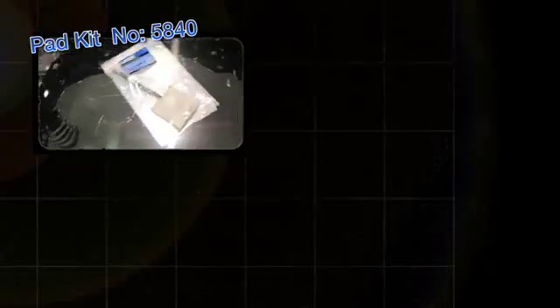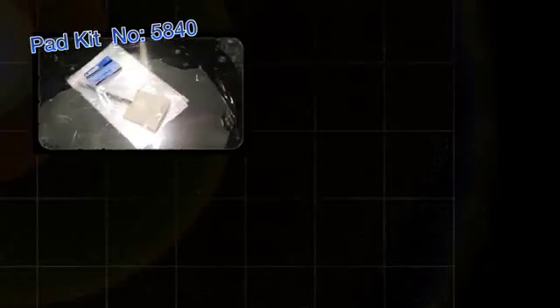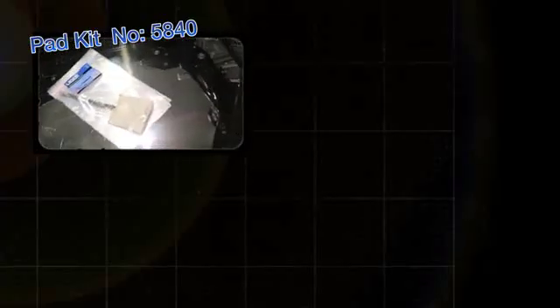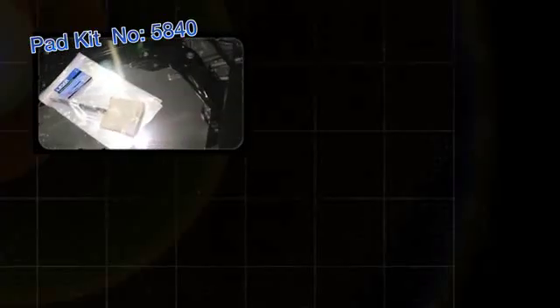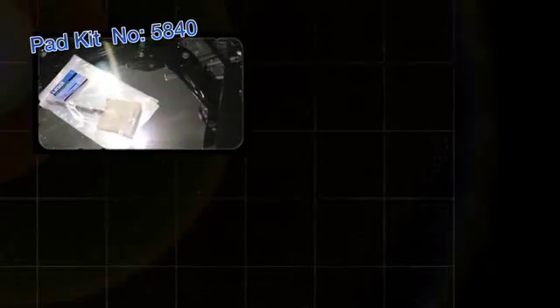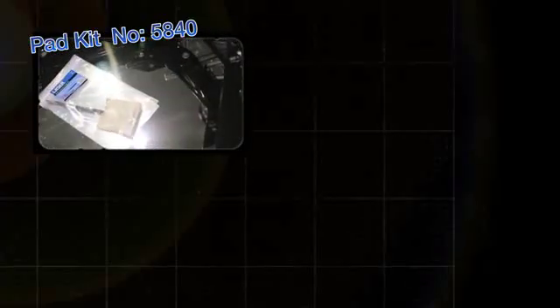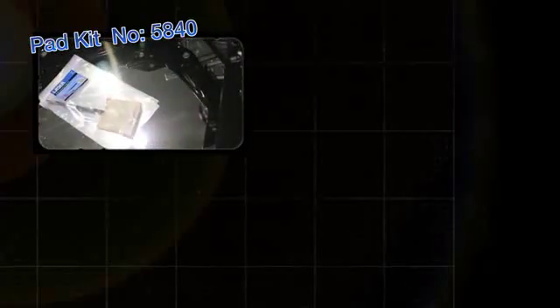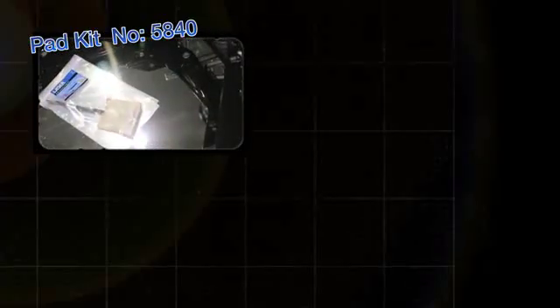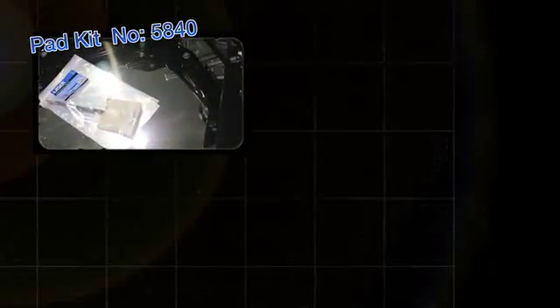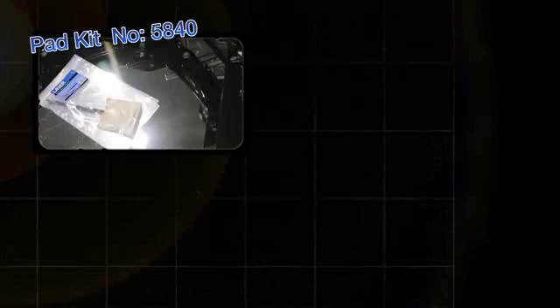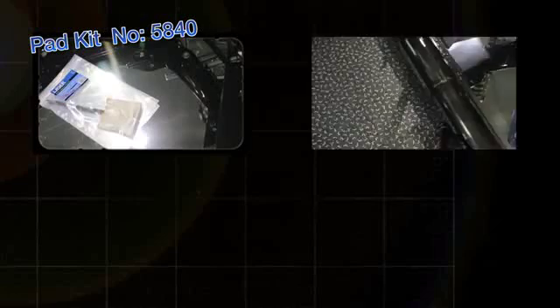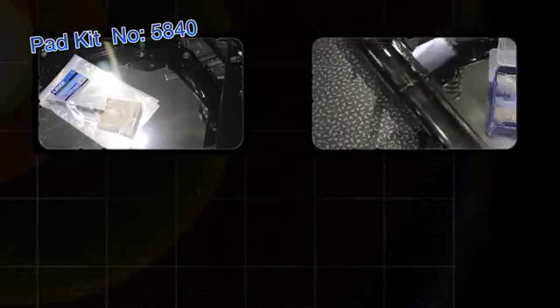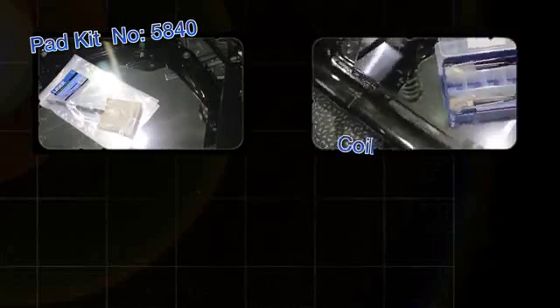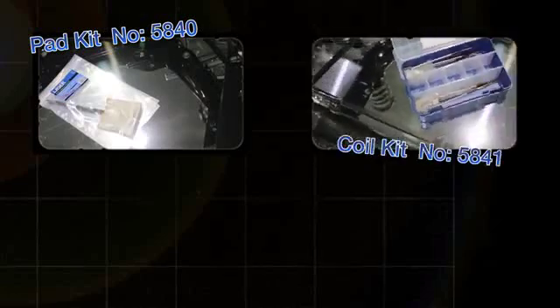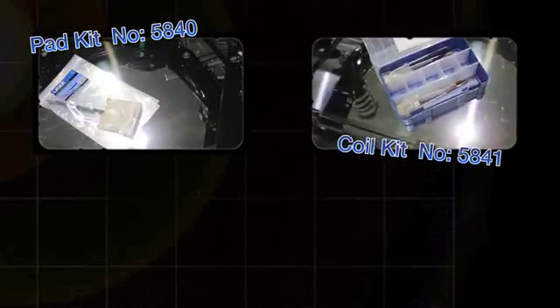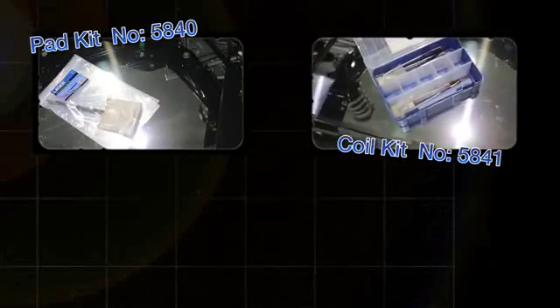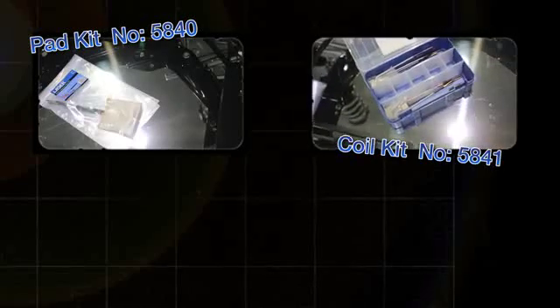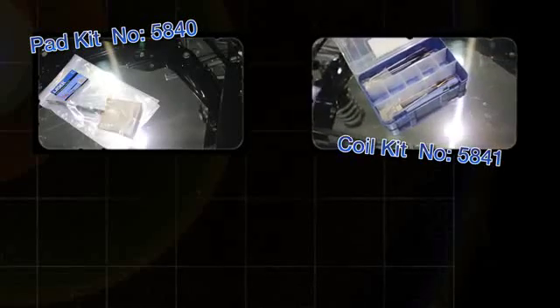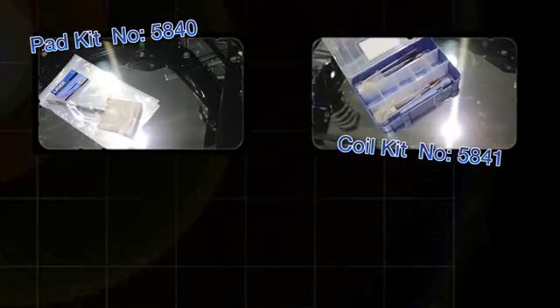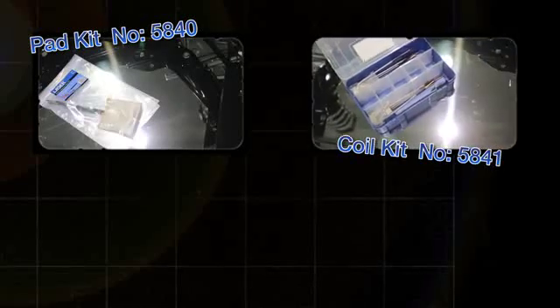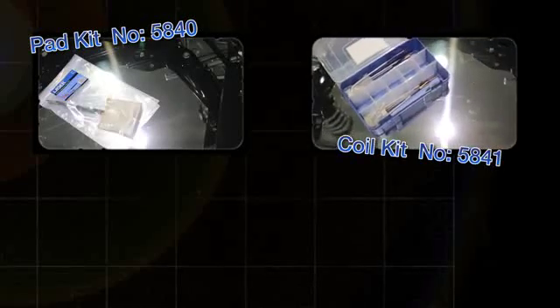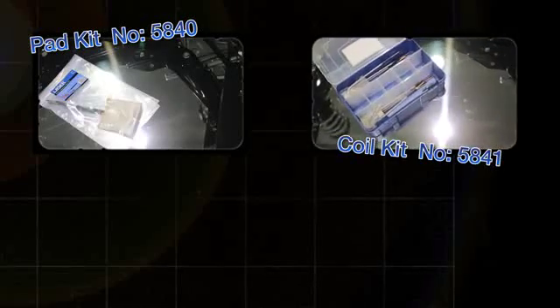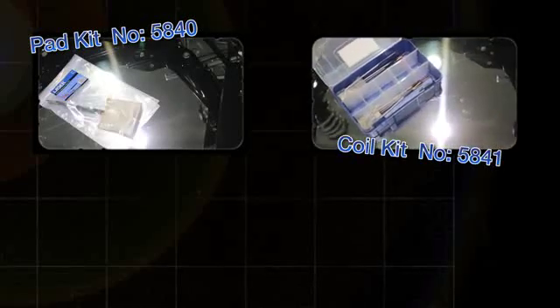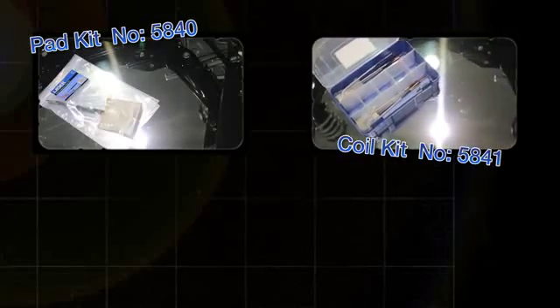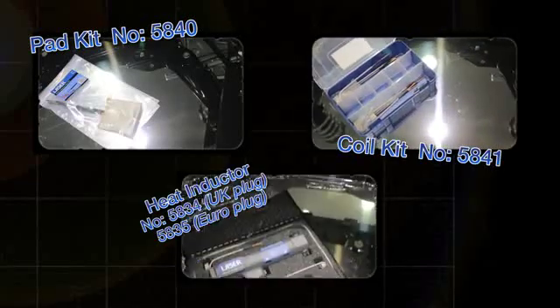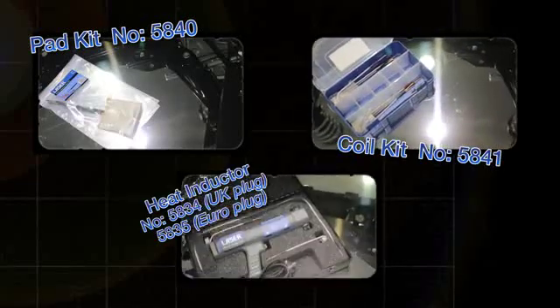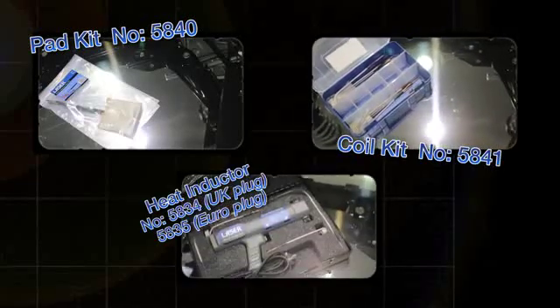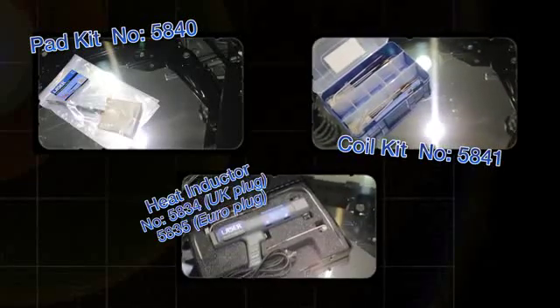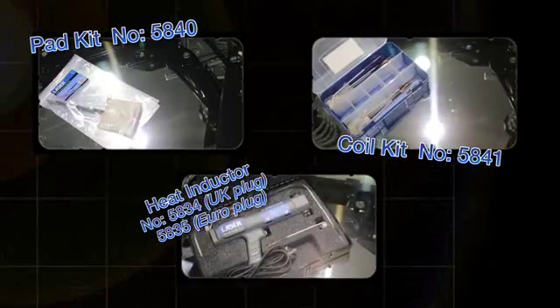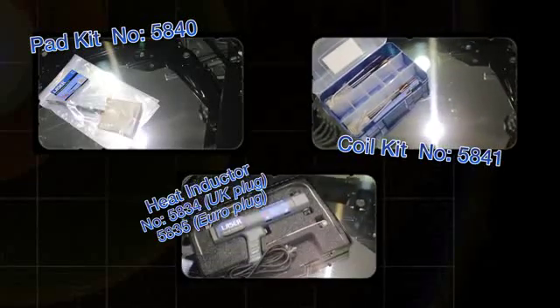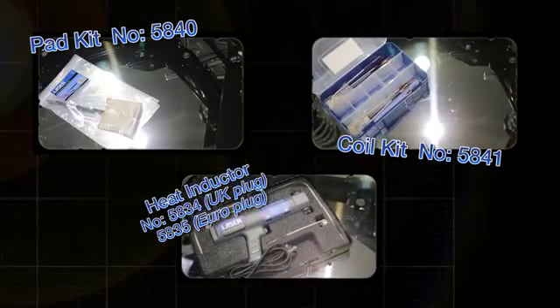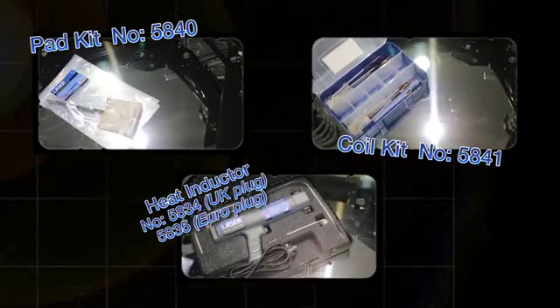Turn up the temperature on seized or corroded components with the new handheld heat inductor from LaserTools.